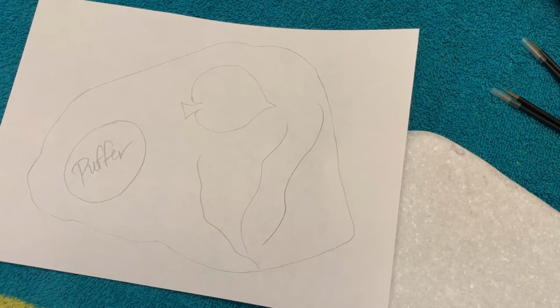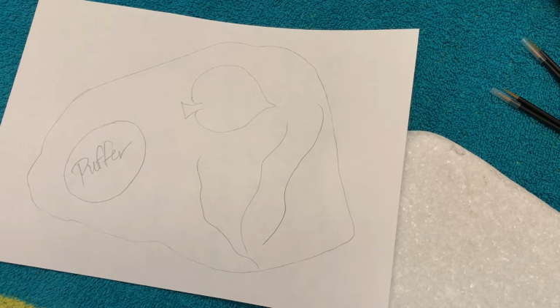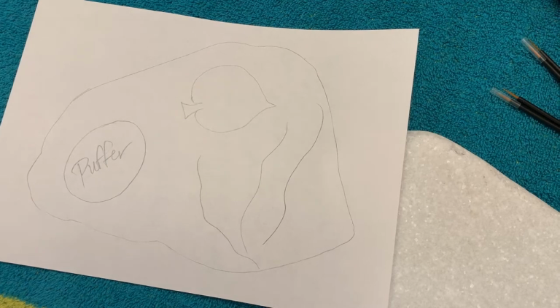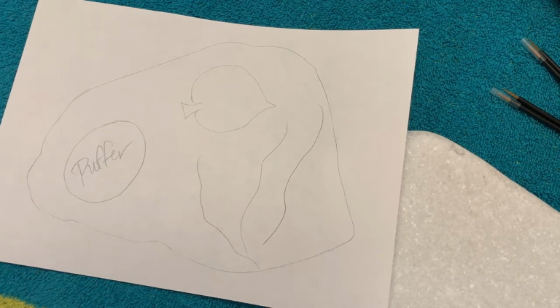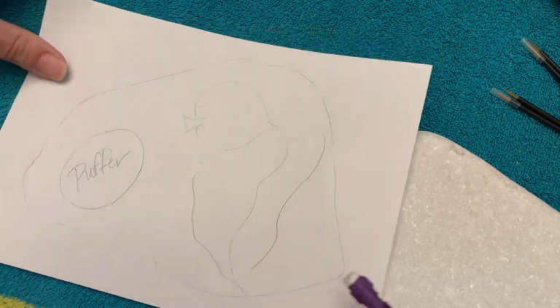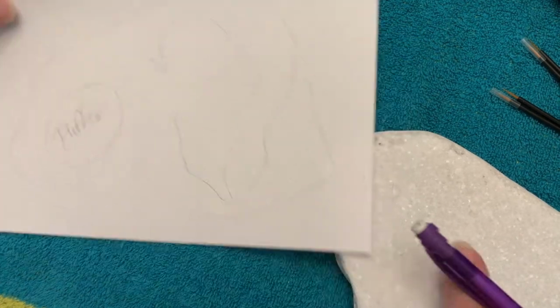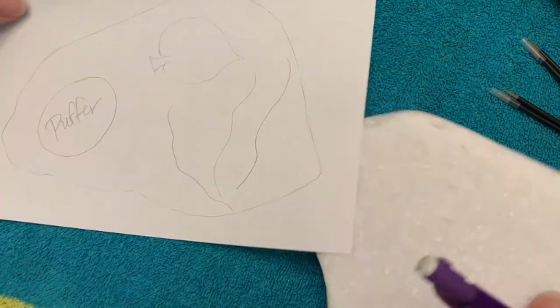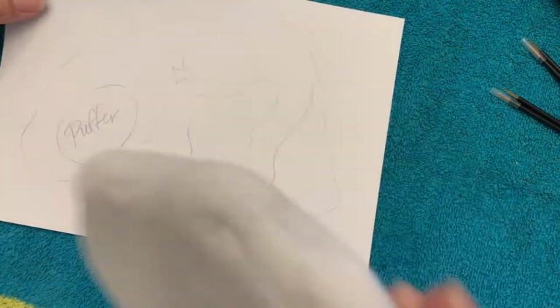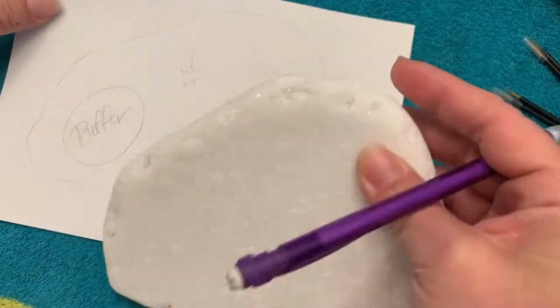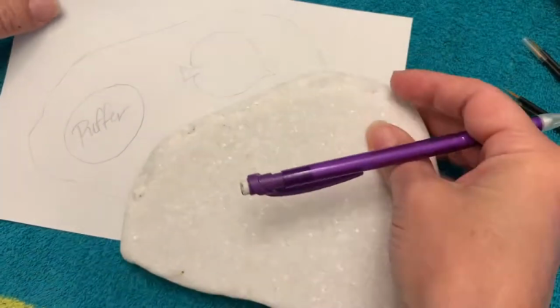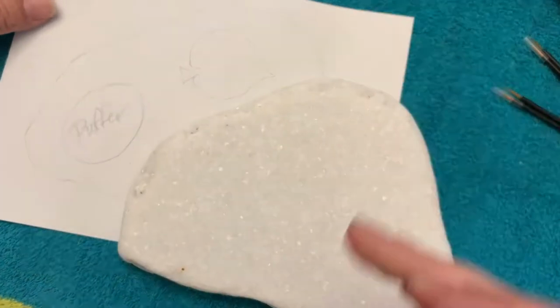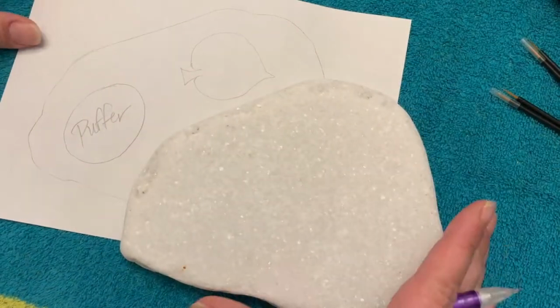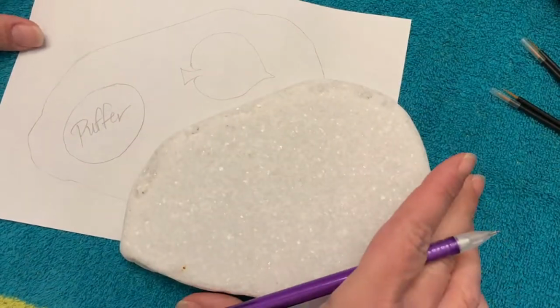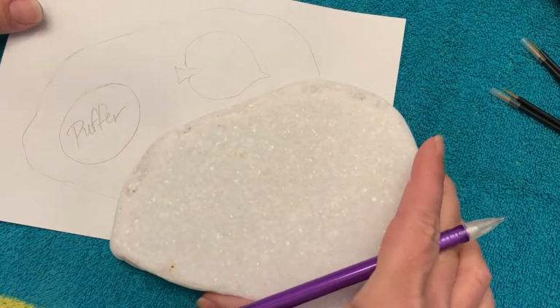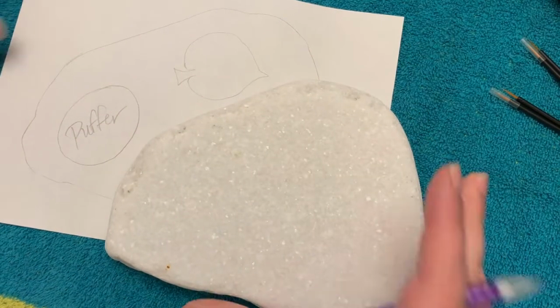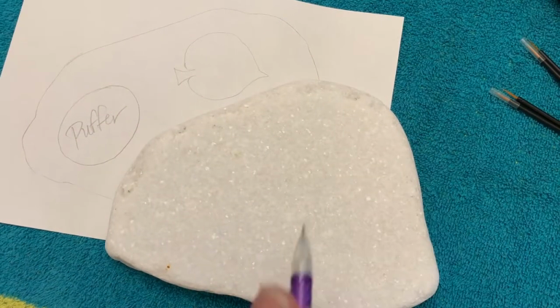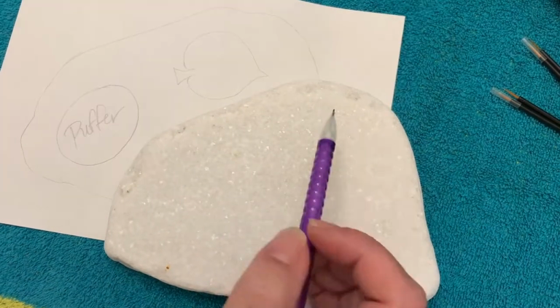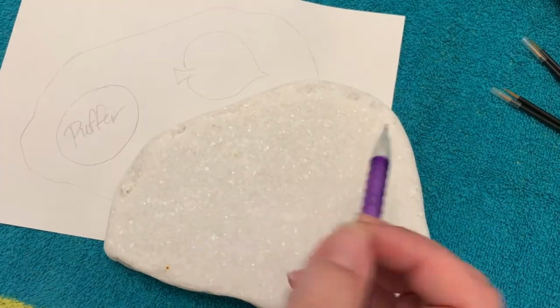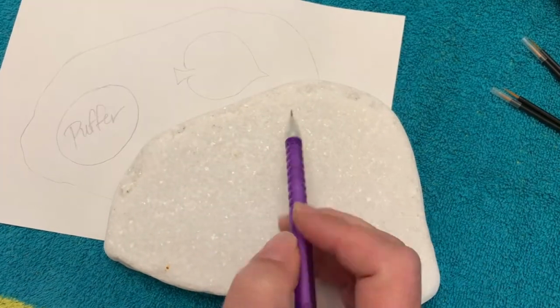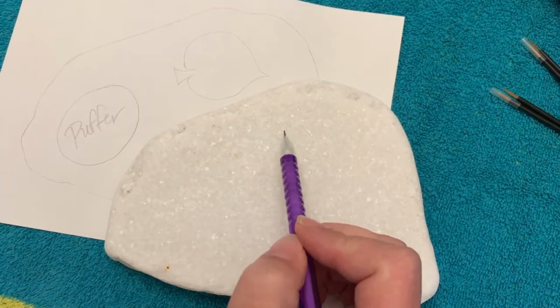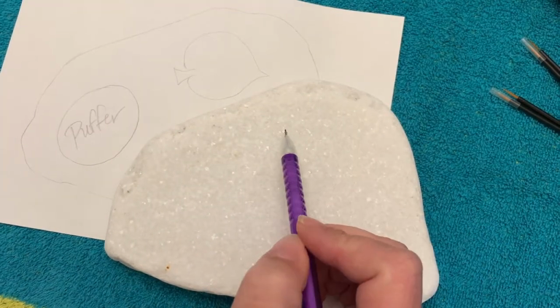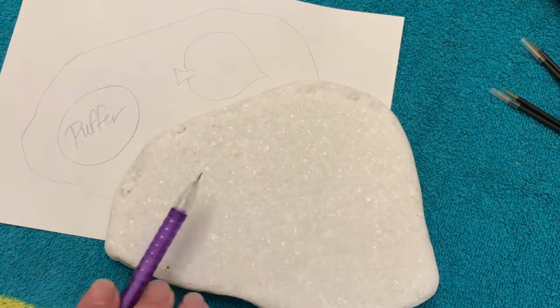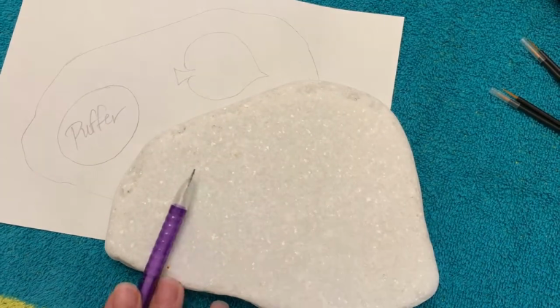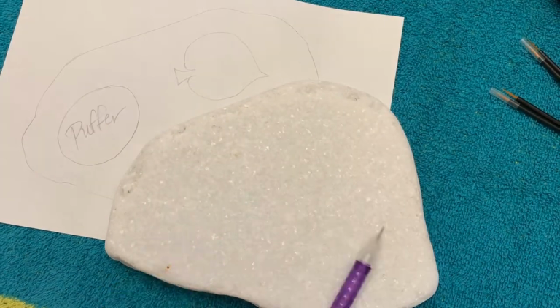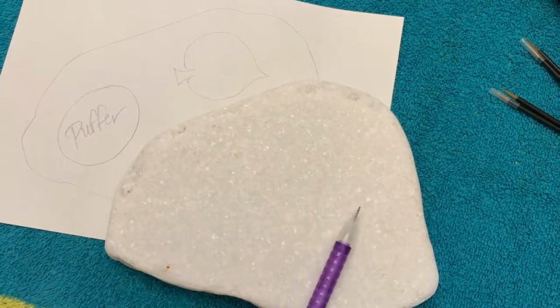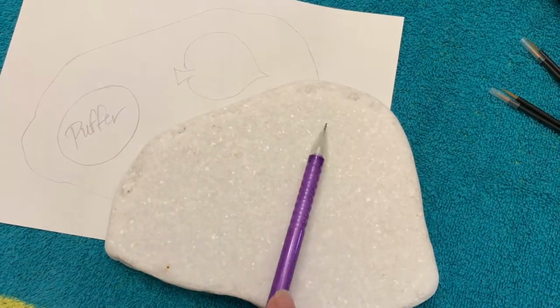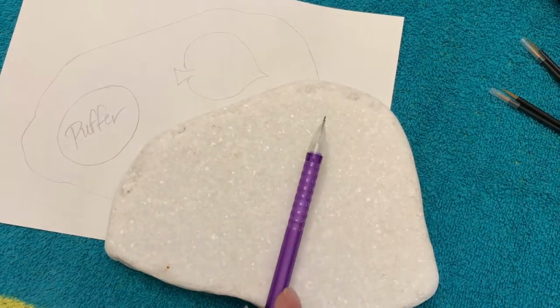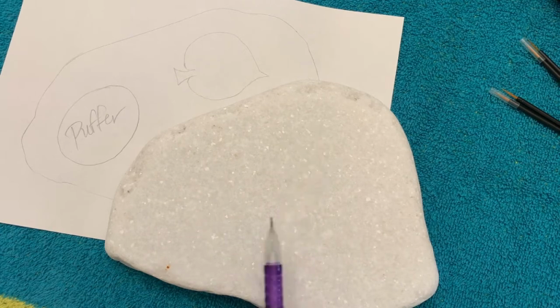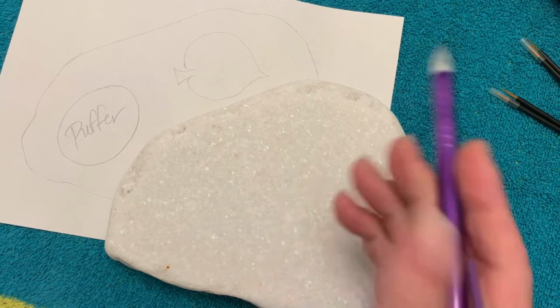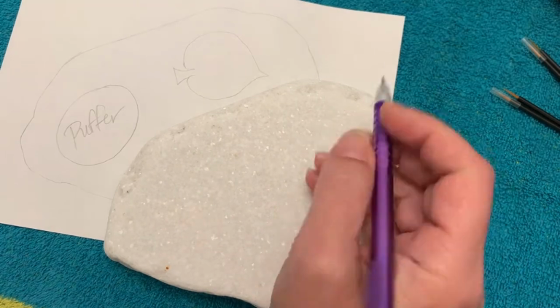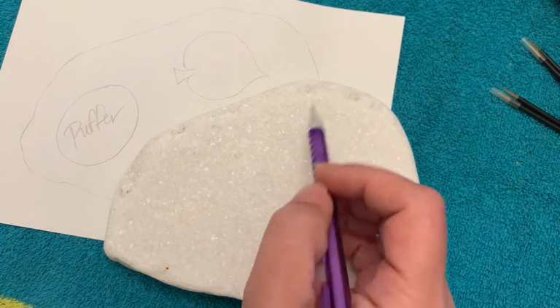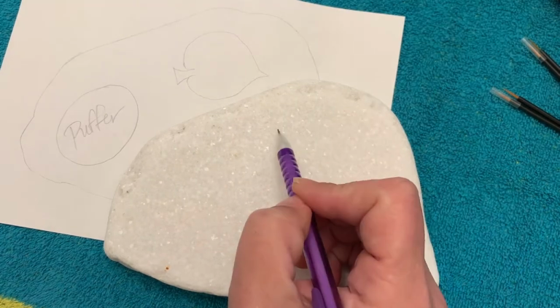Hello, thank you for joining me. We are working on an ocean life painting today.